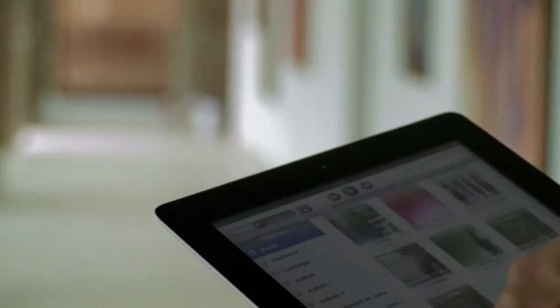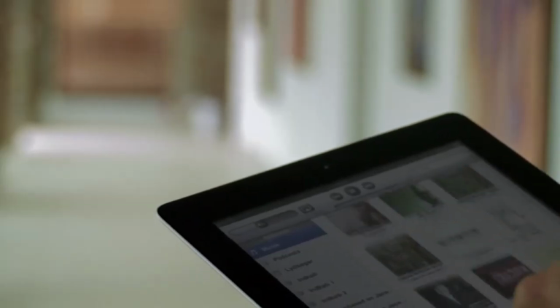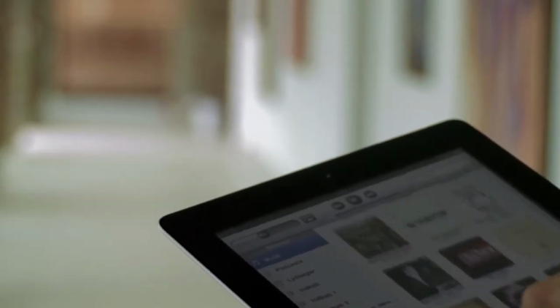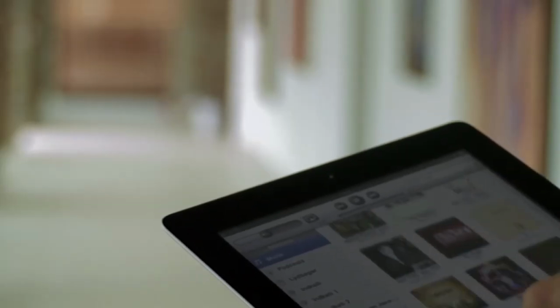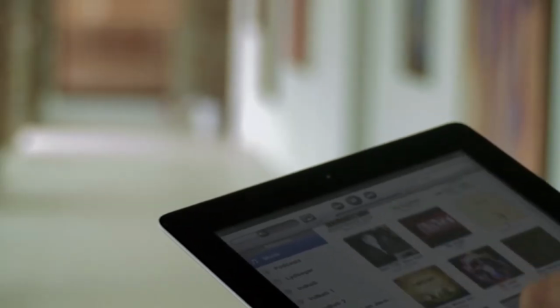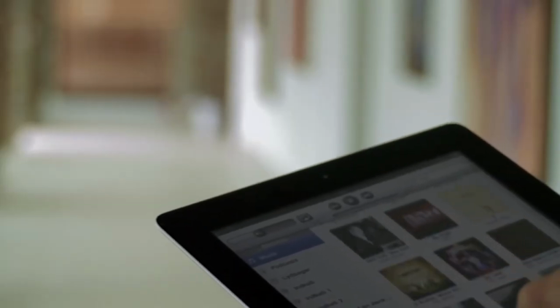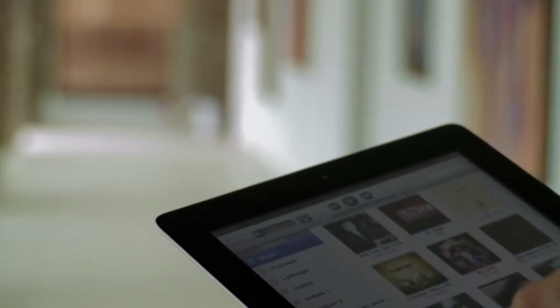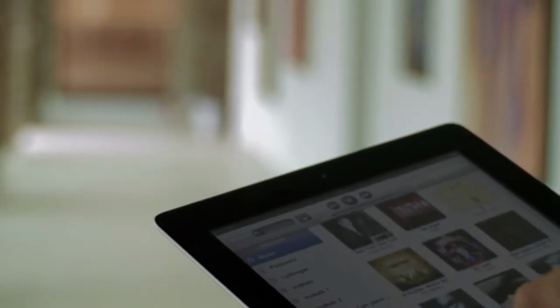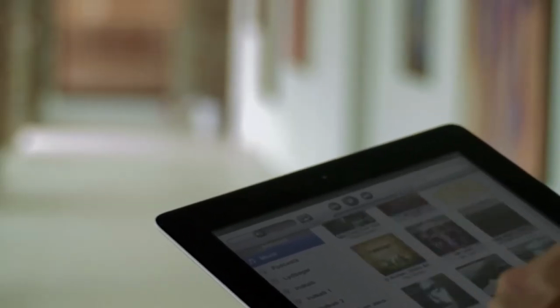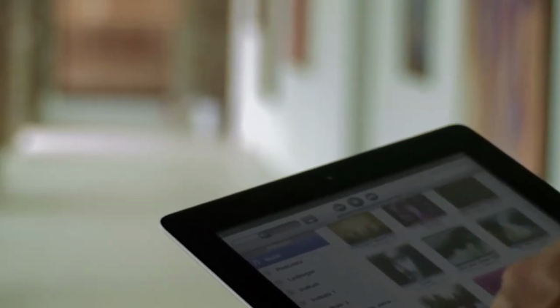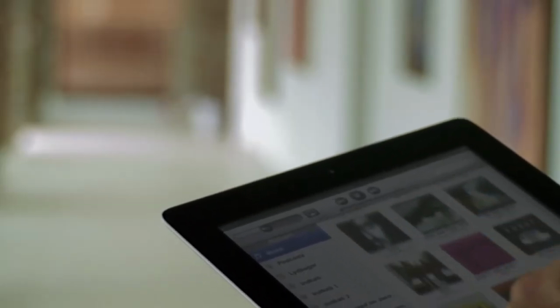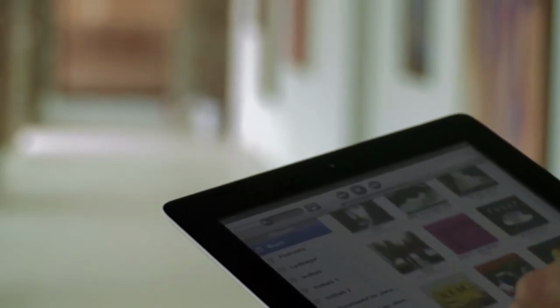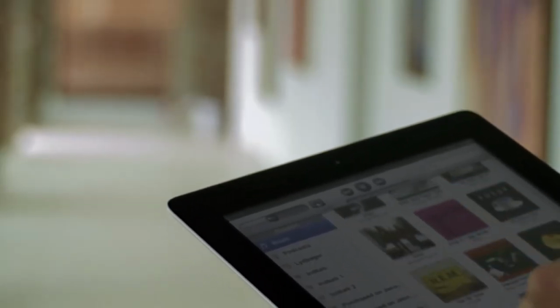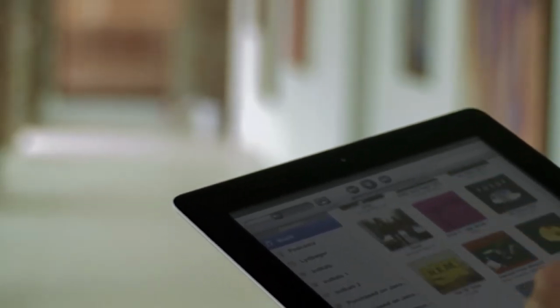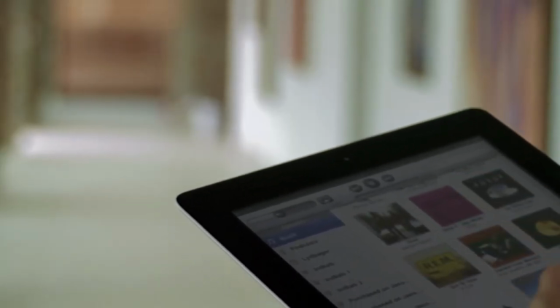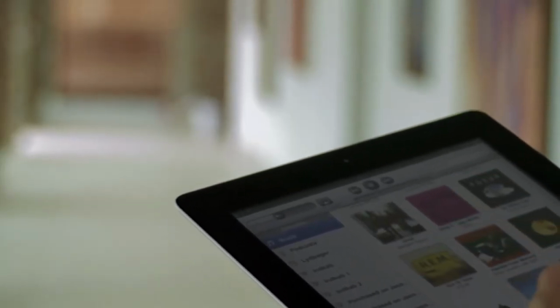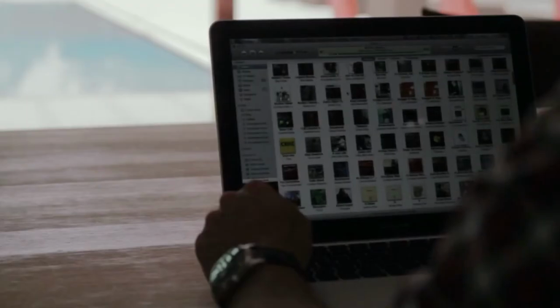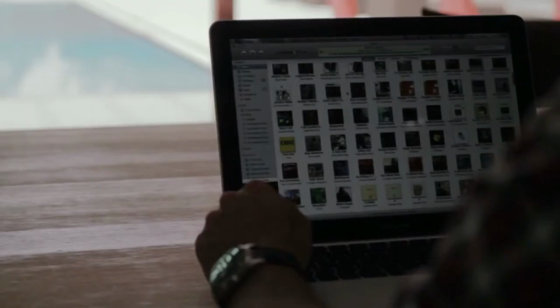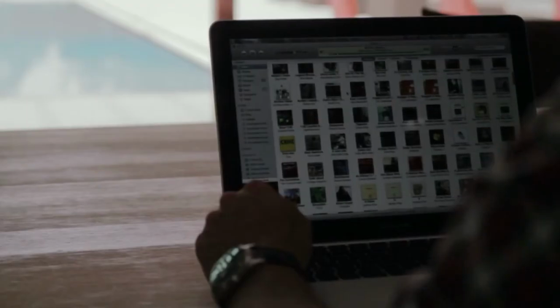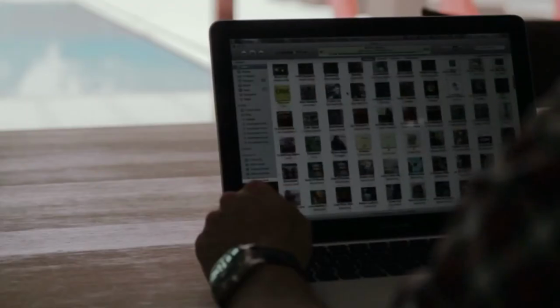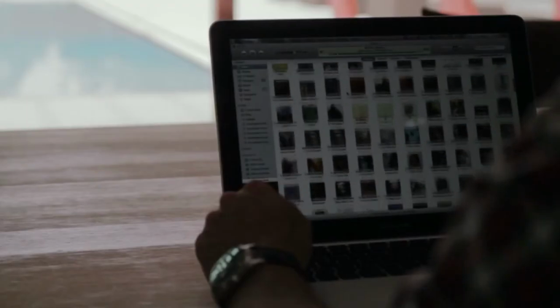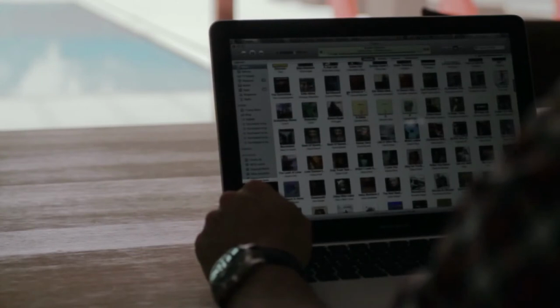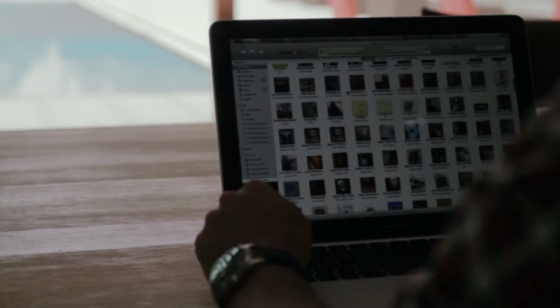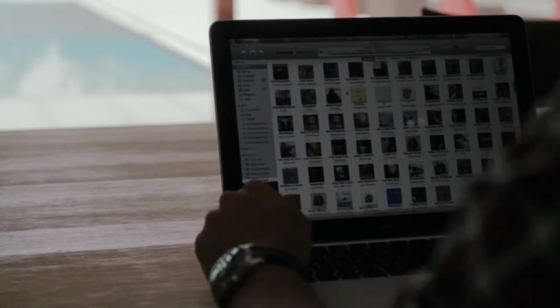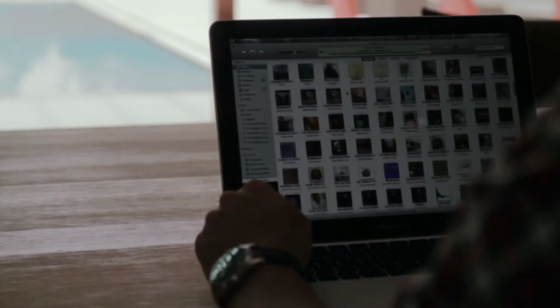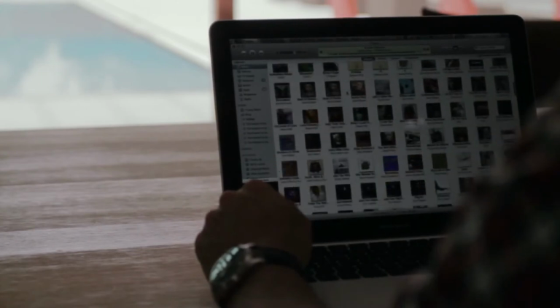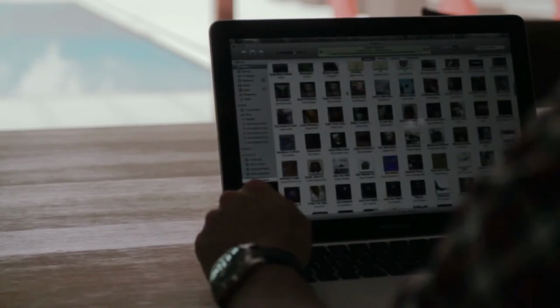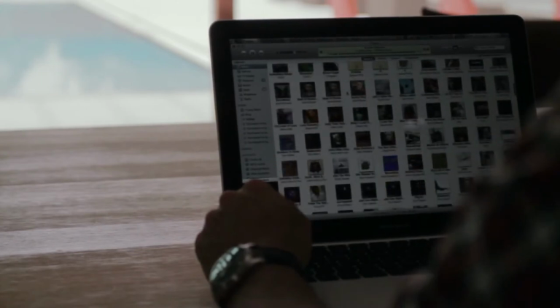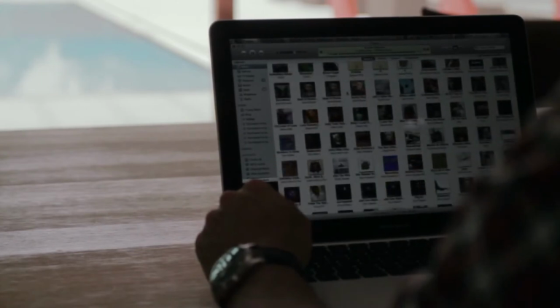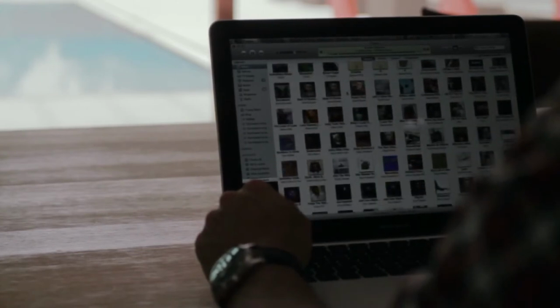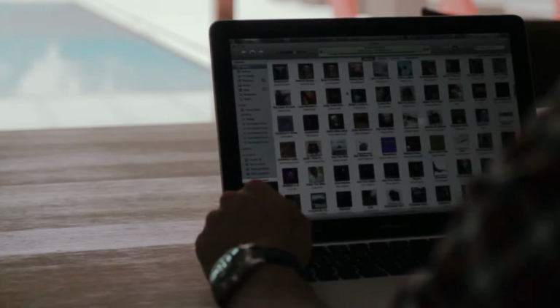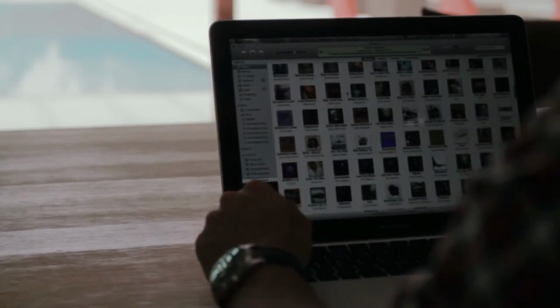BeoLink can connect with your iPad, your iPhone or your computer — whatever you want — in a few simple clicks.